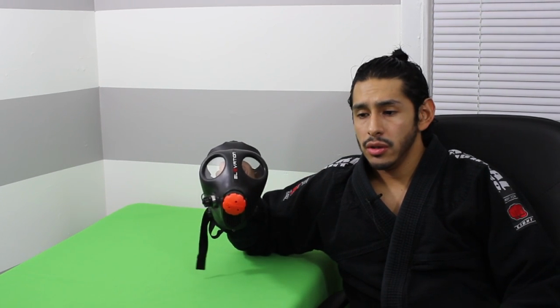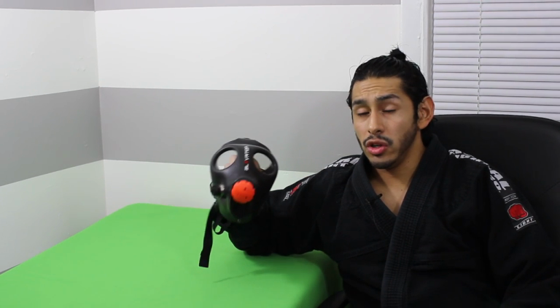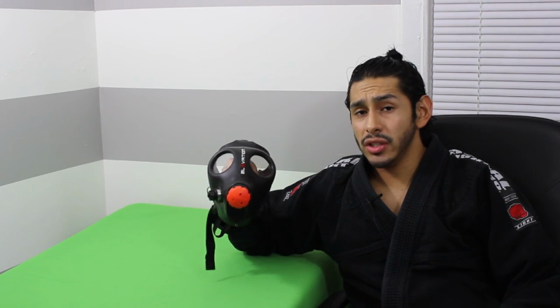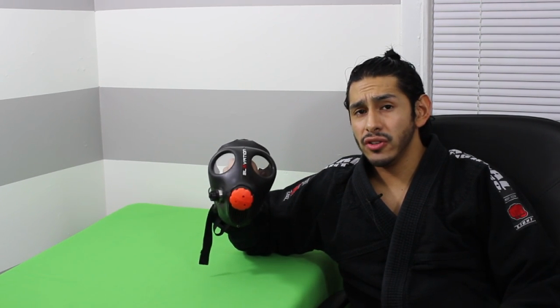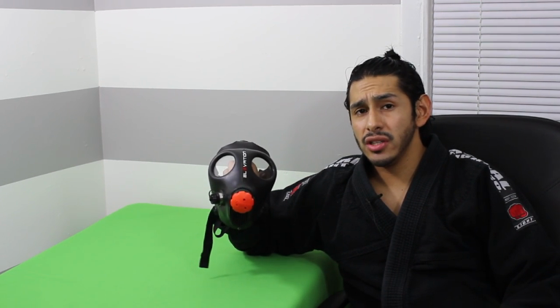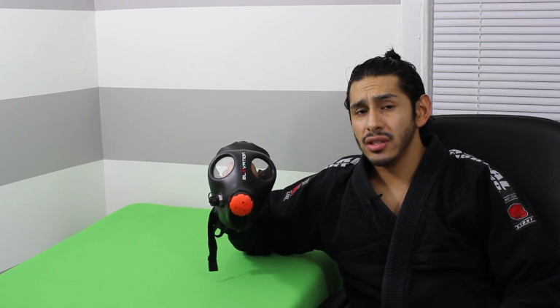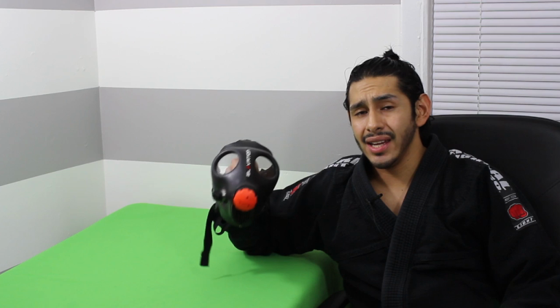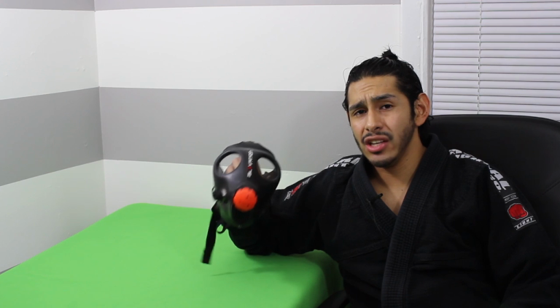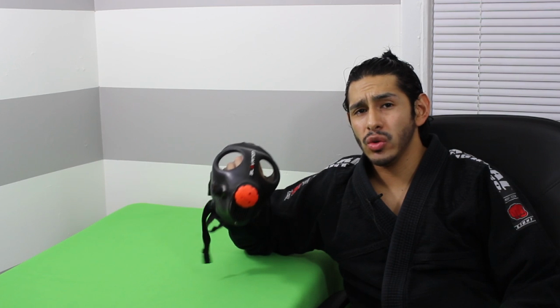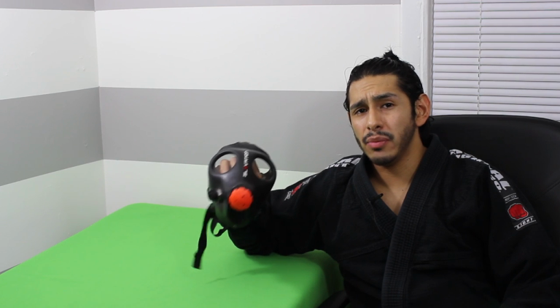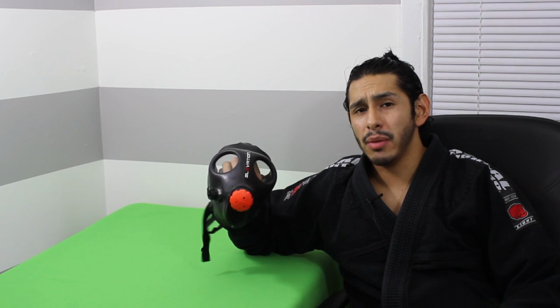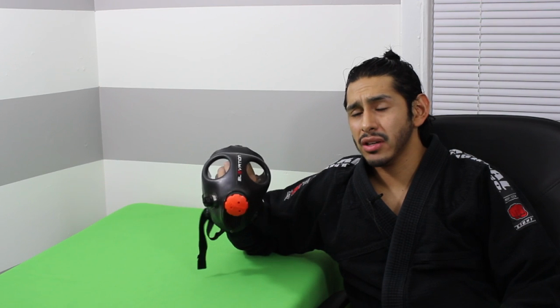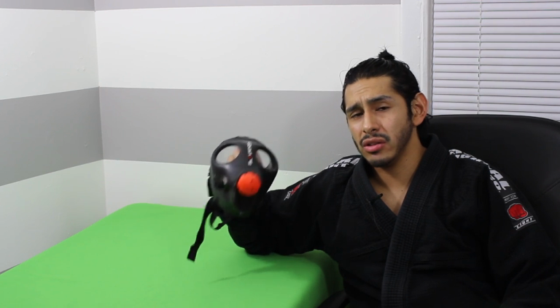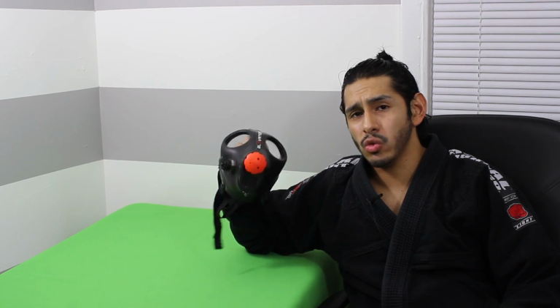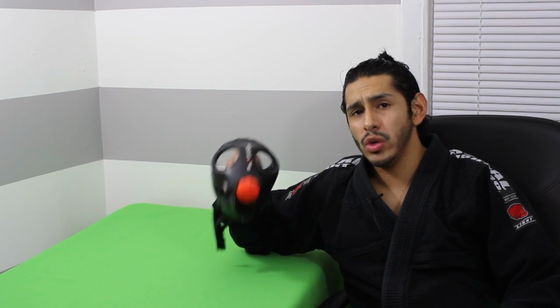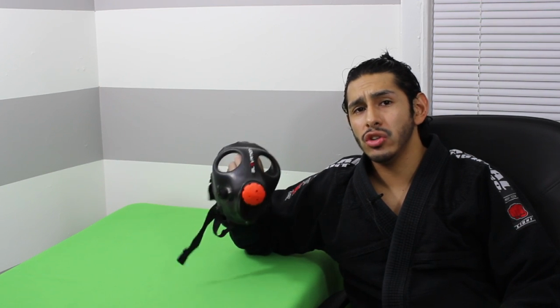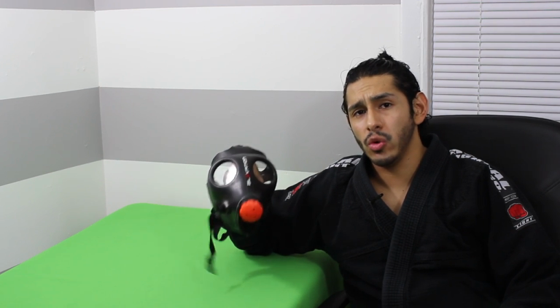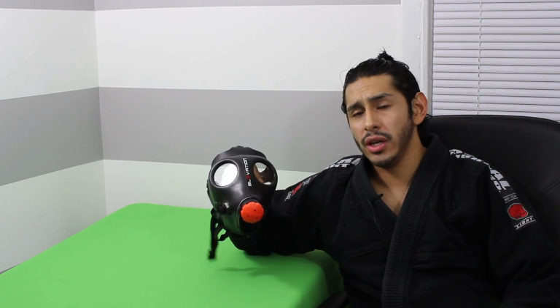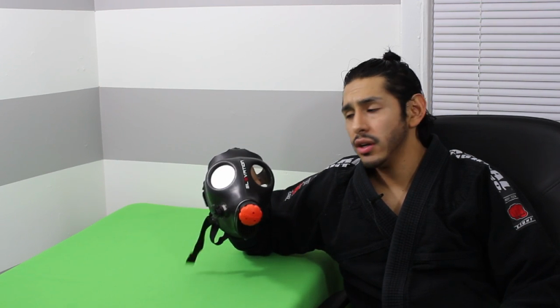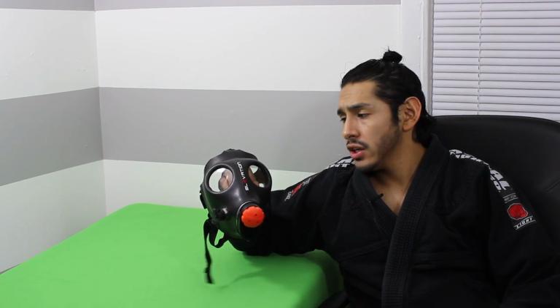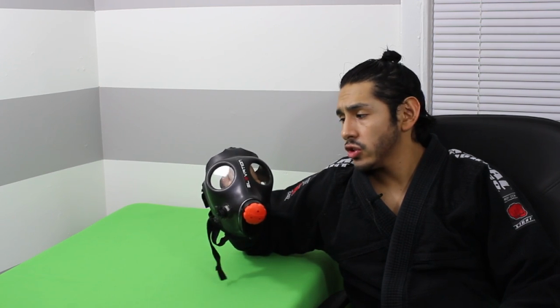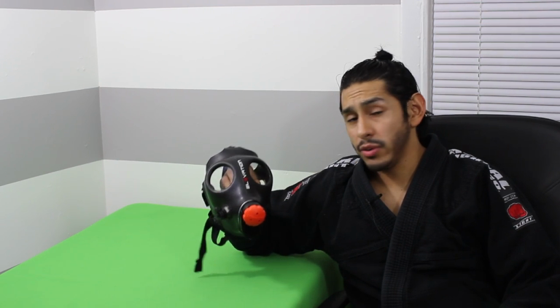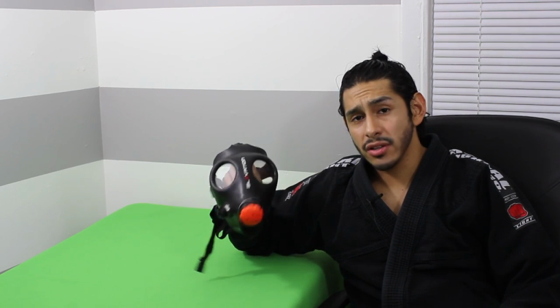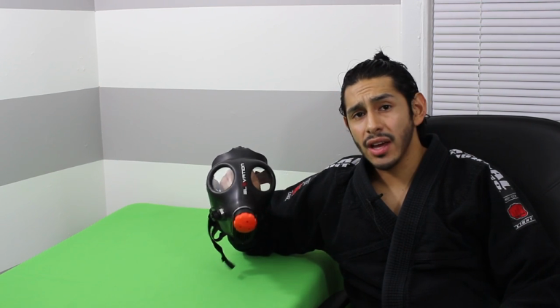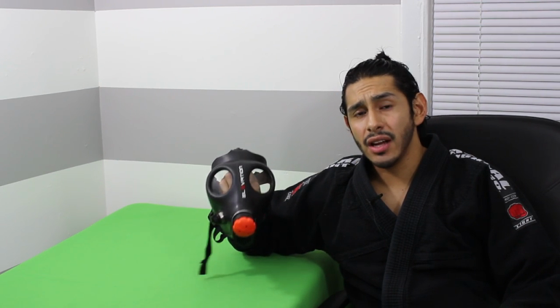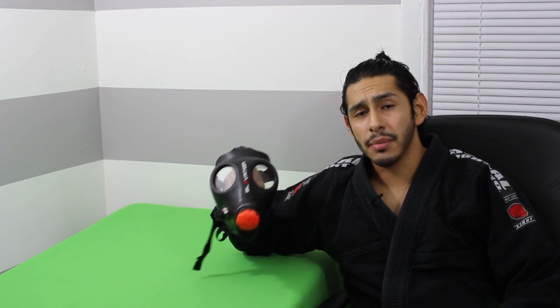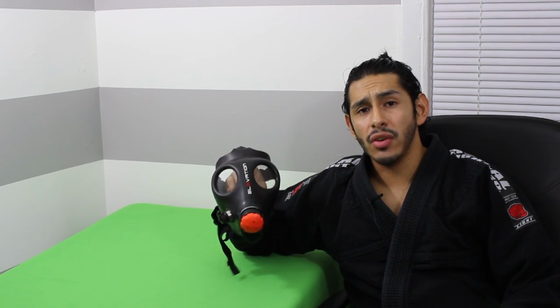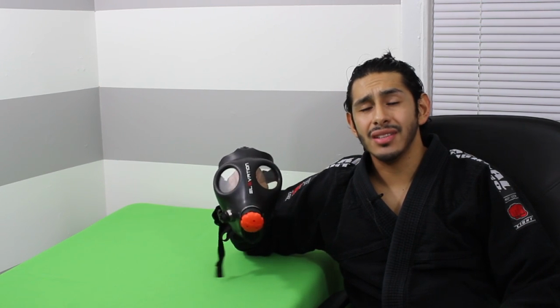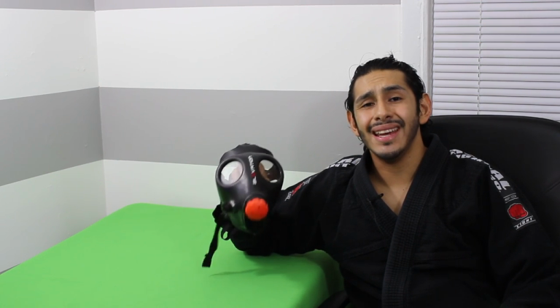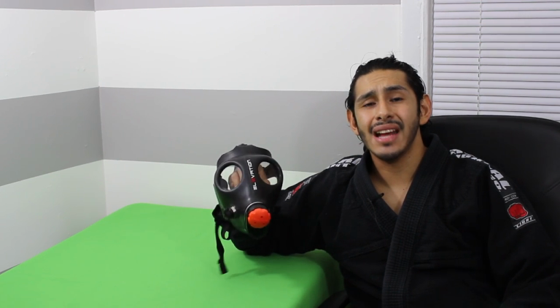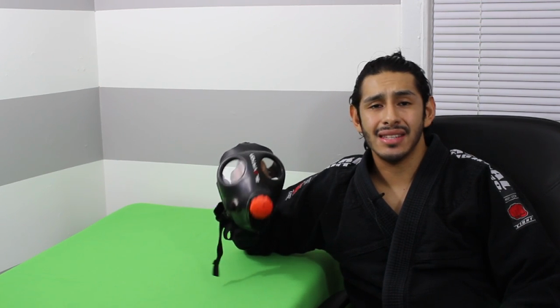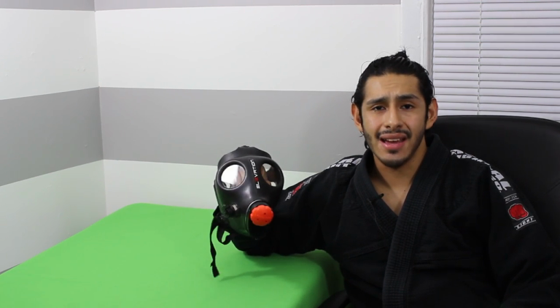The only difference is I can't use it in public because it looks weird. So because of that, I'm going to rate this an eight out of ten.